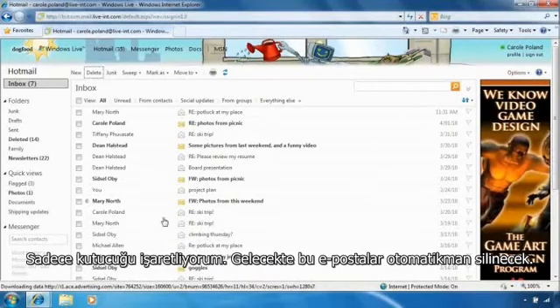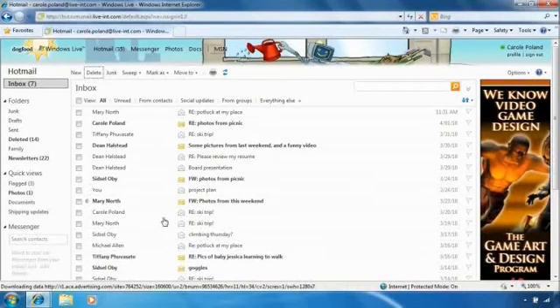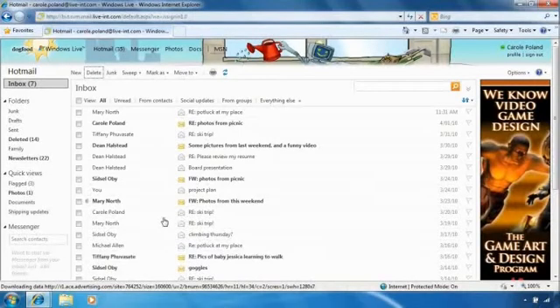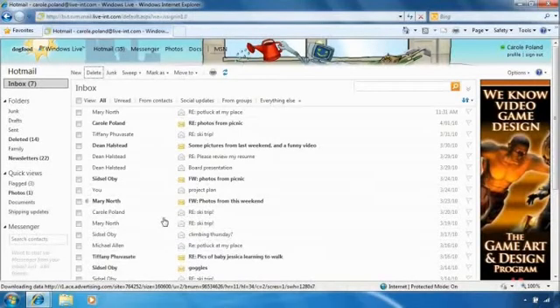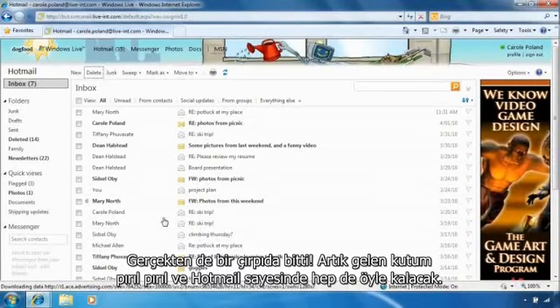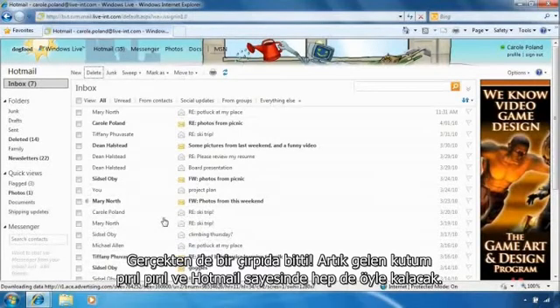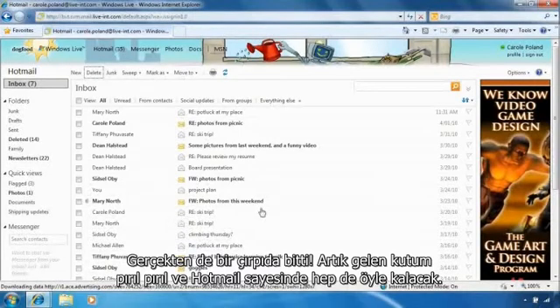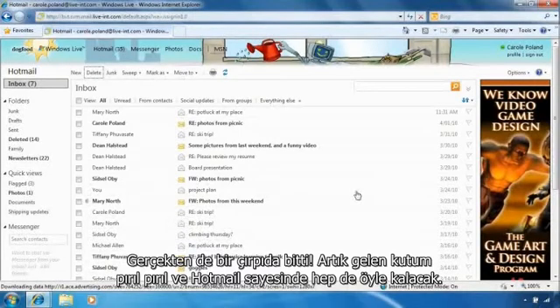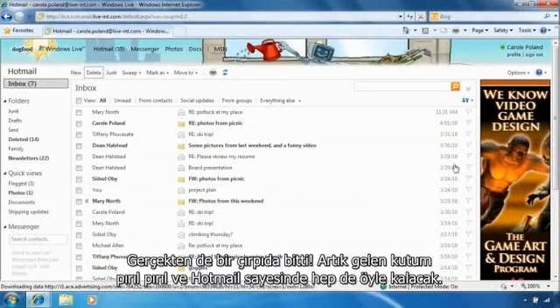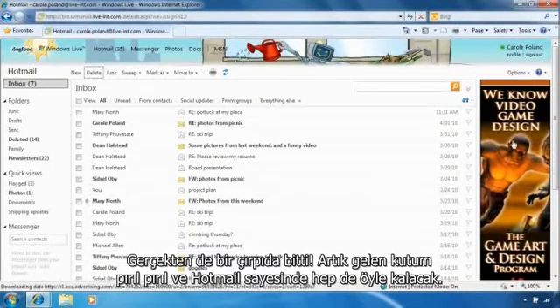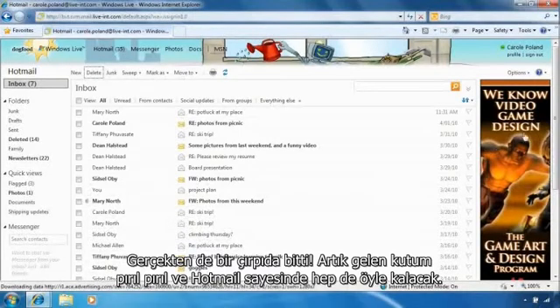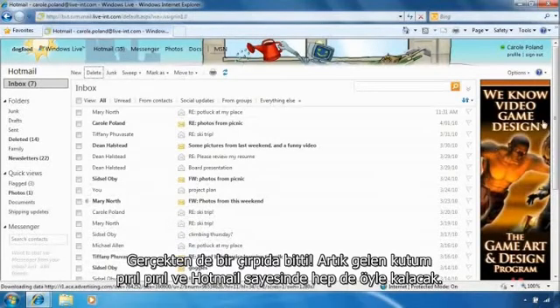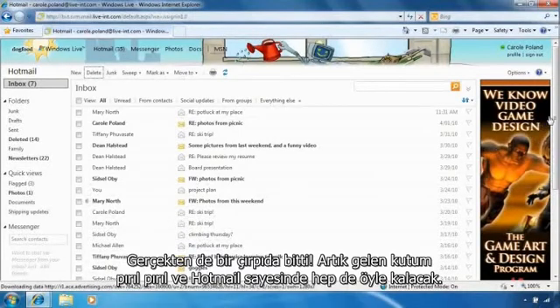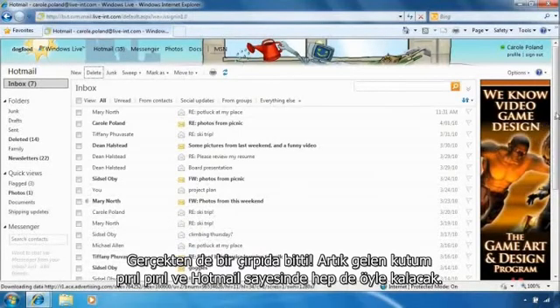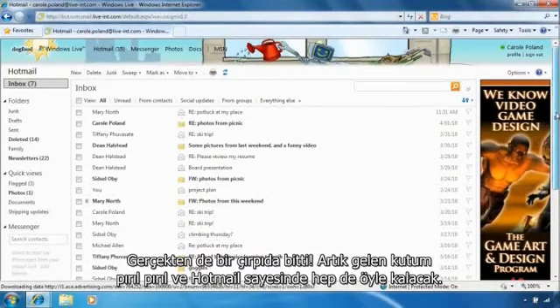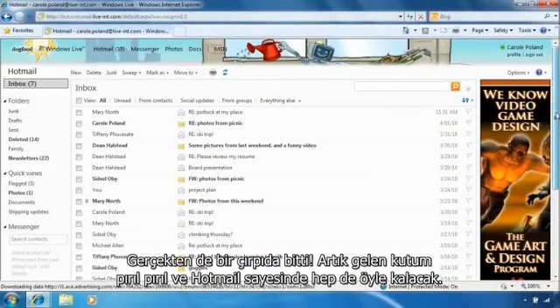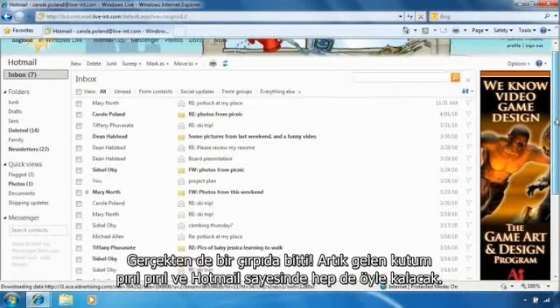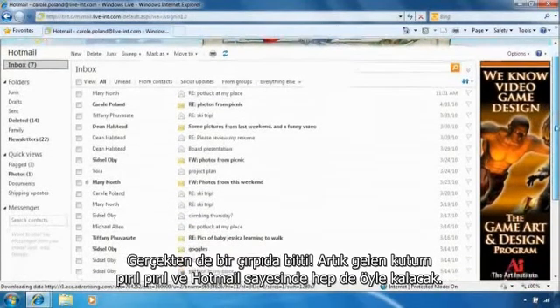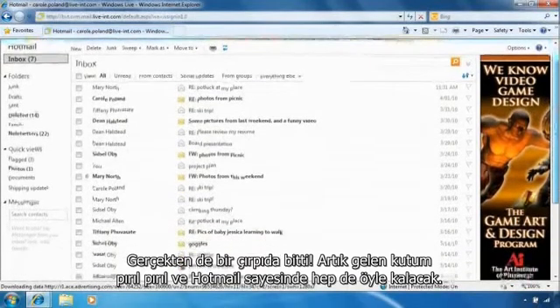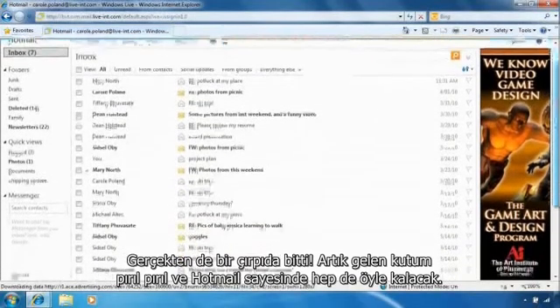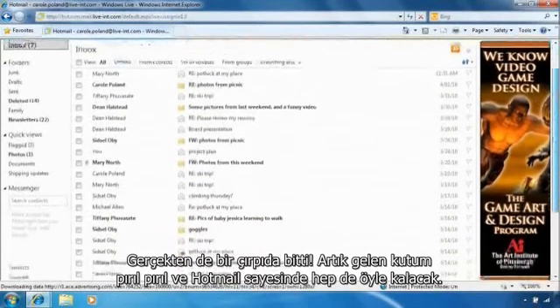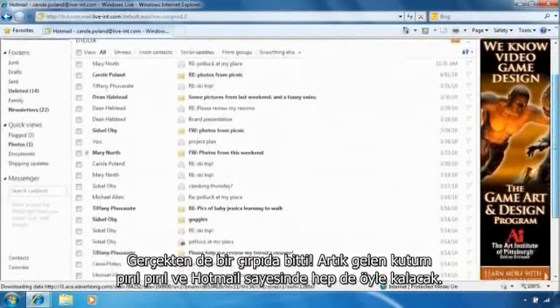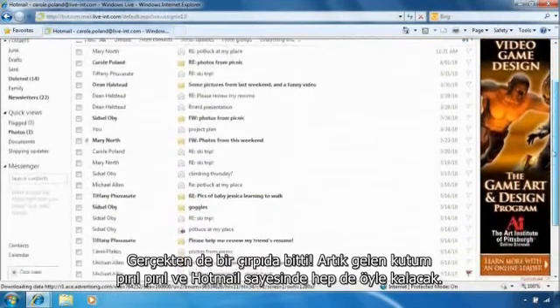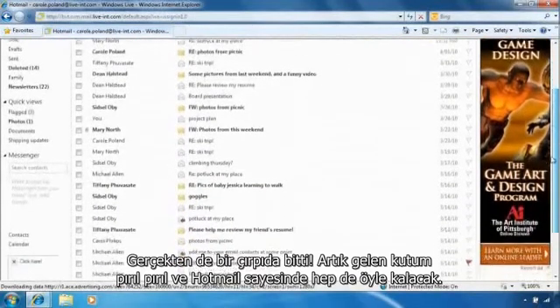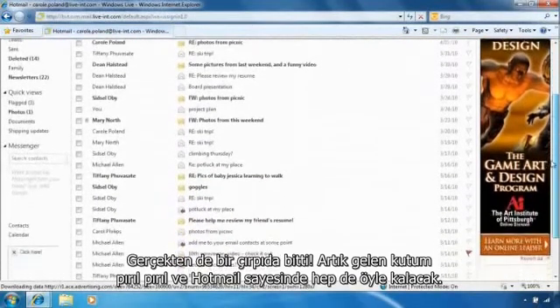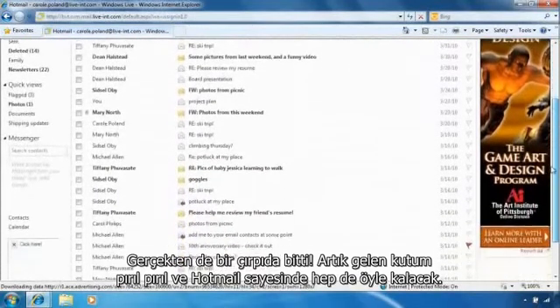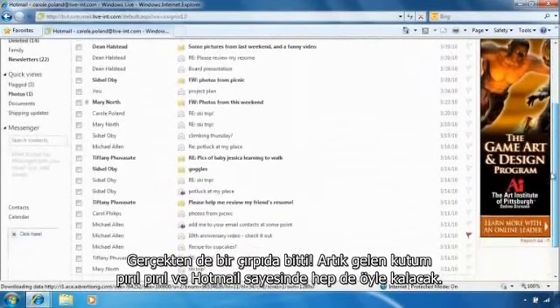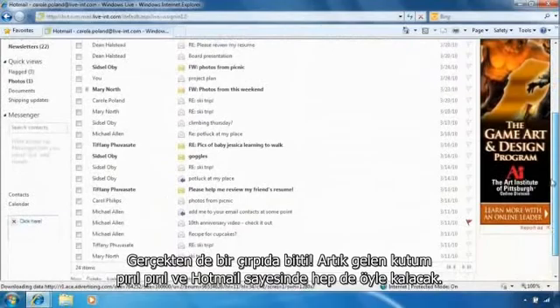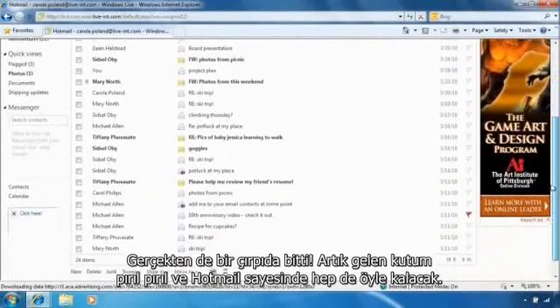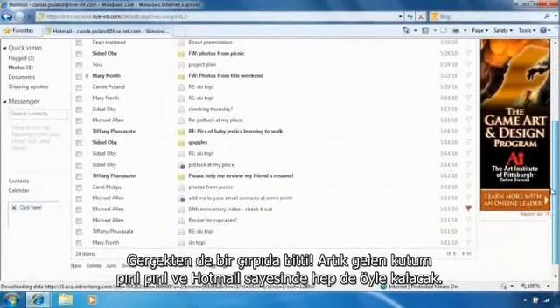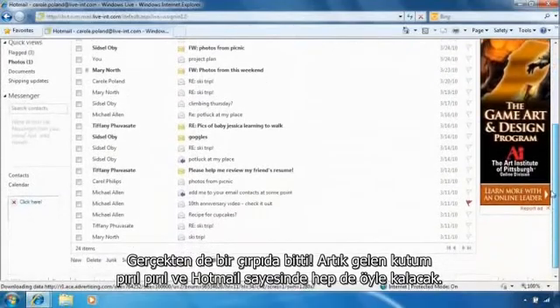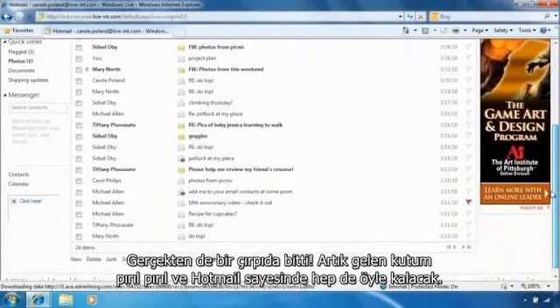Wow, that was fast! My inbox is clean and it will stay clean in Hotmail.